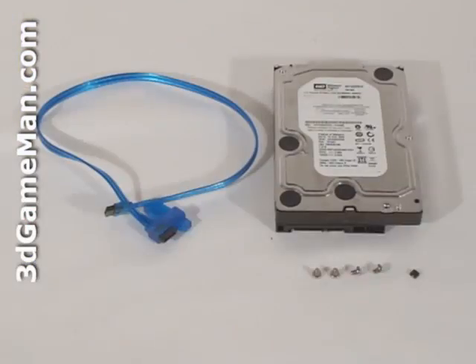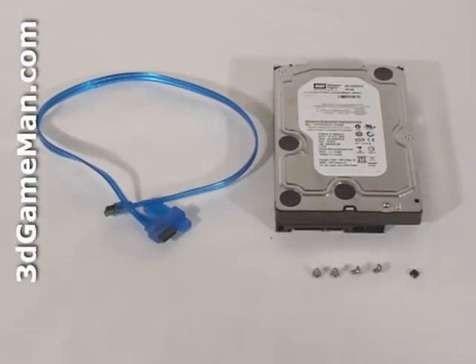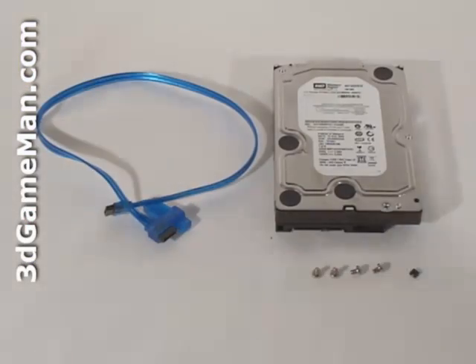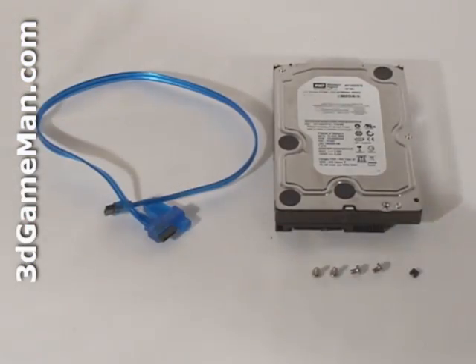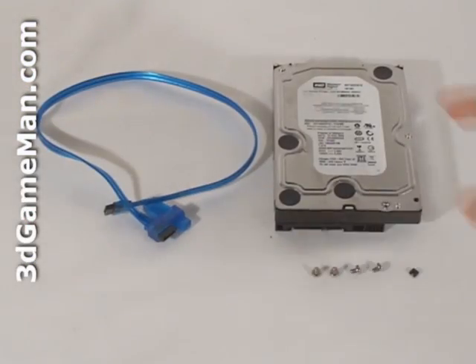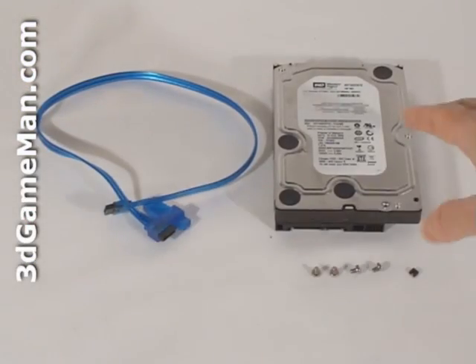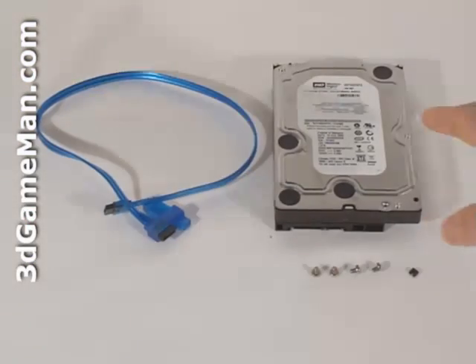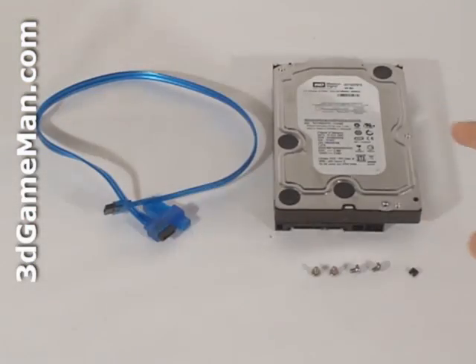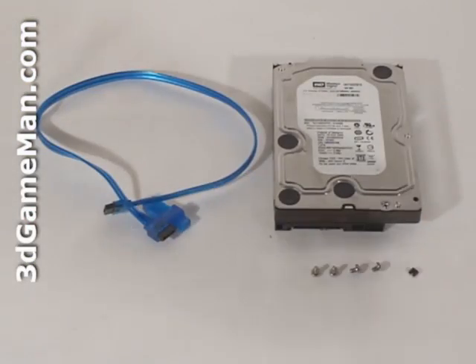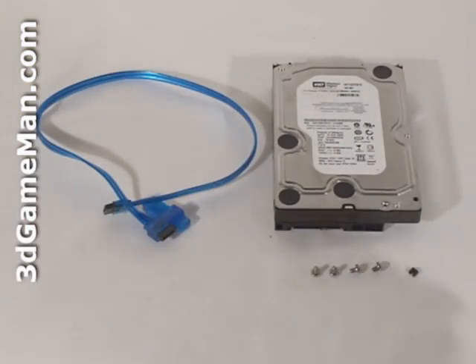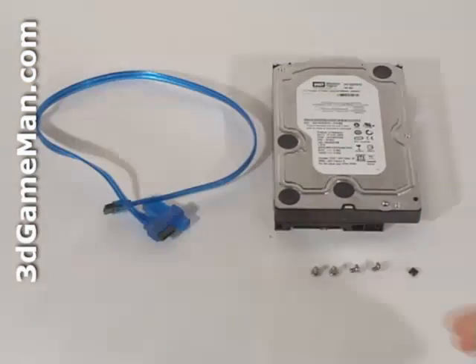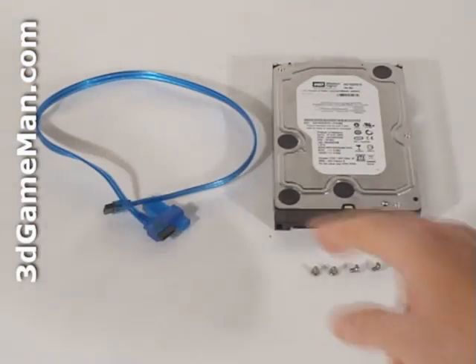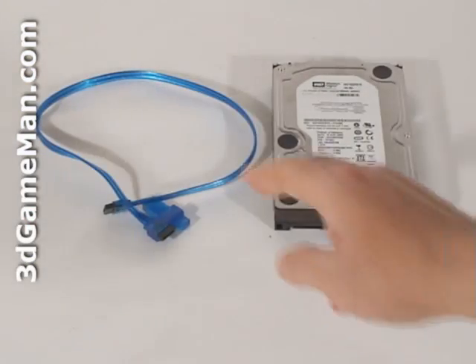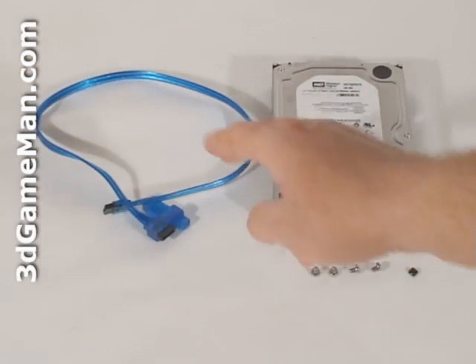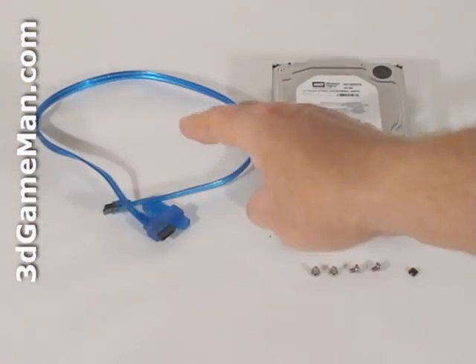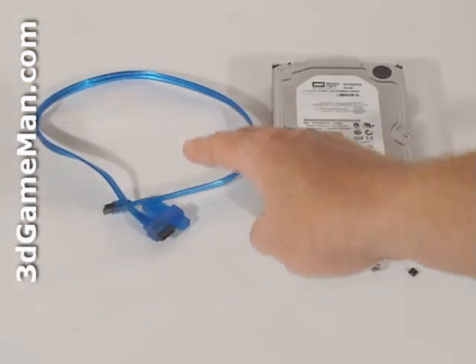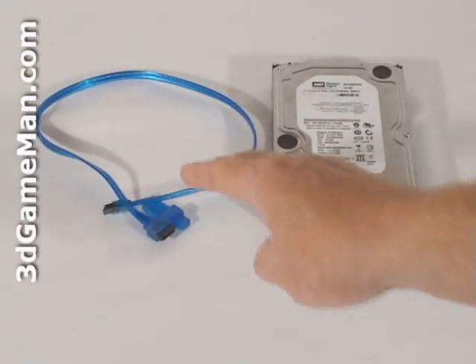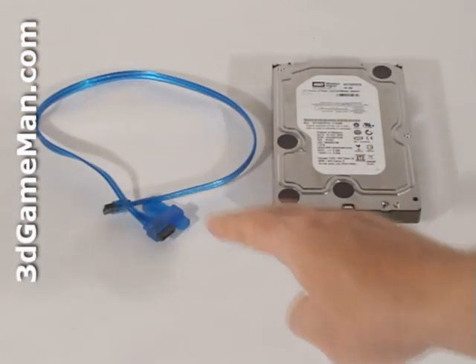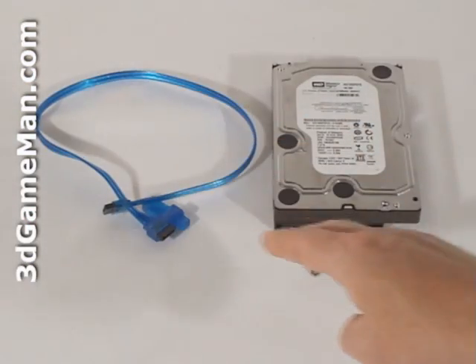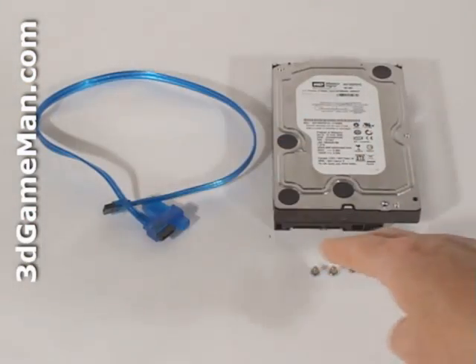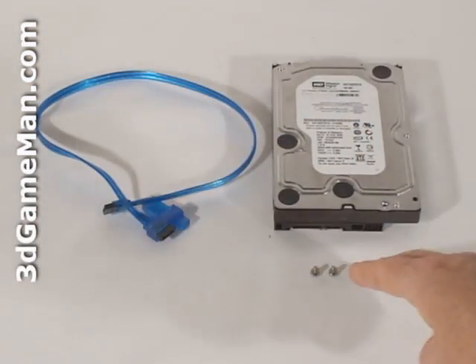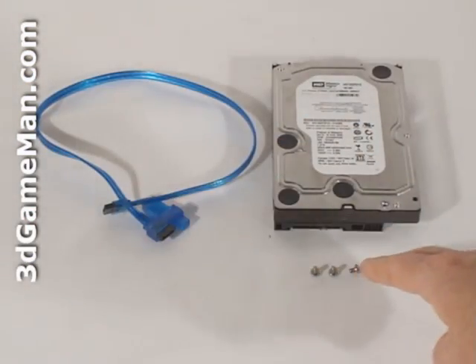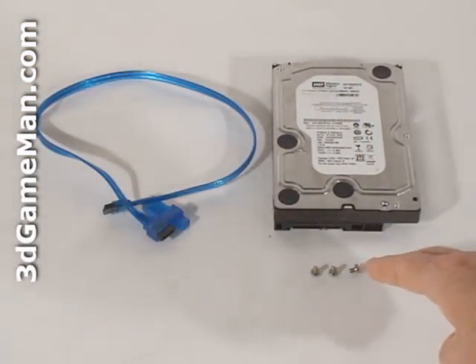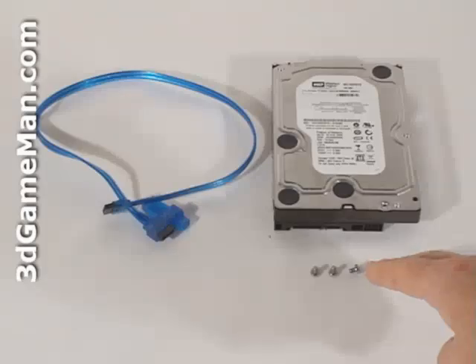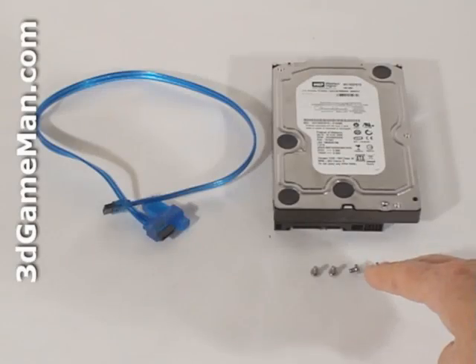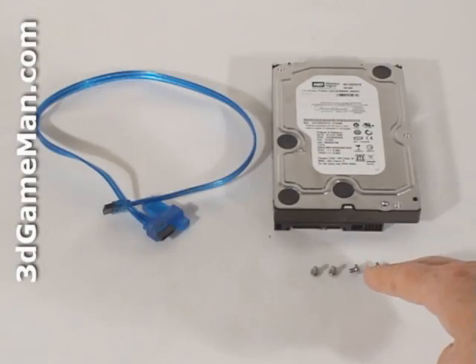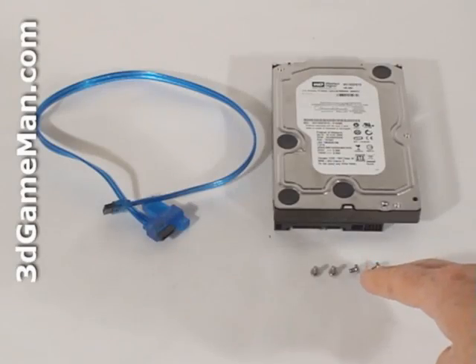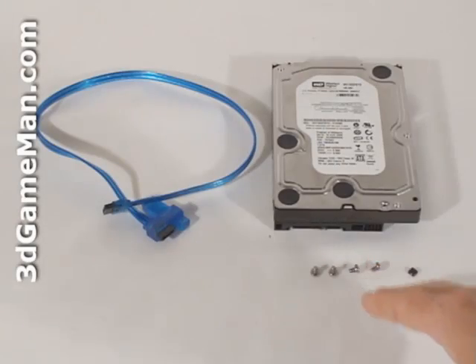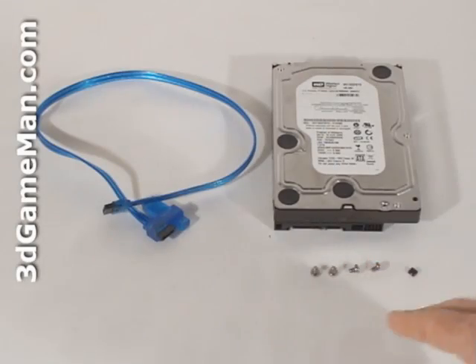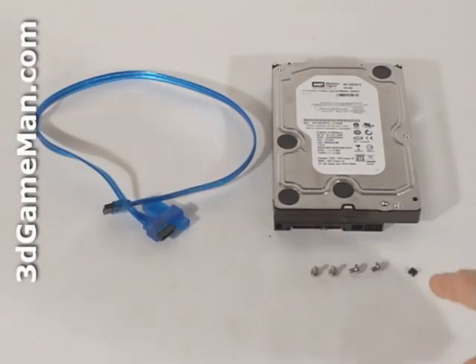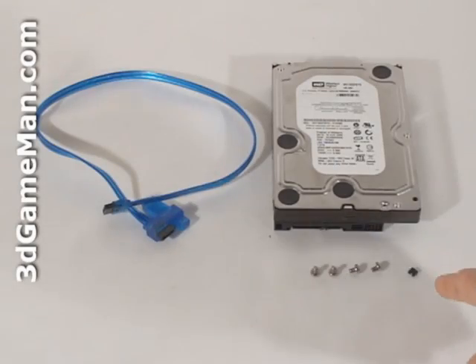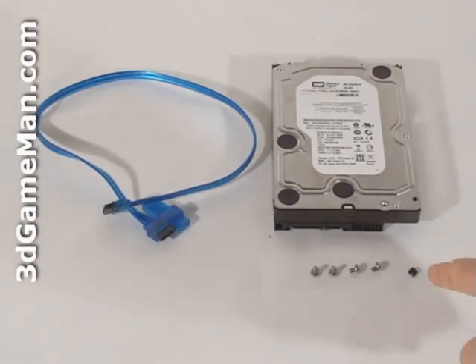Included with each hard drive is a Serial ATA cable, screws for mounting the hard drive, and a jumper.